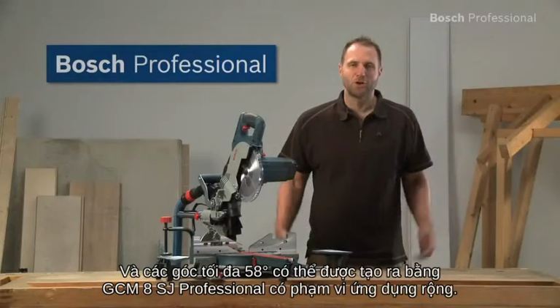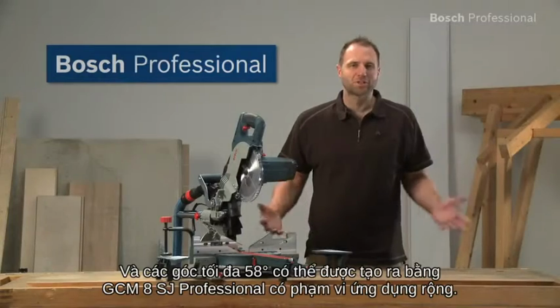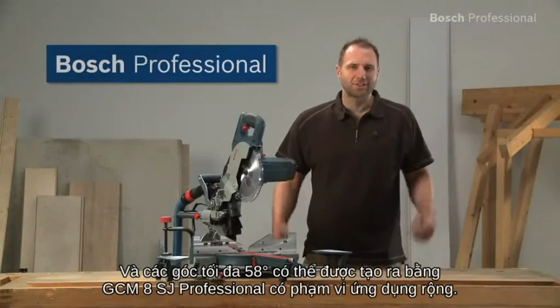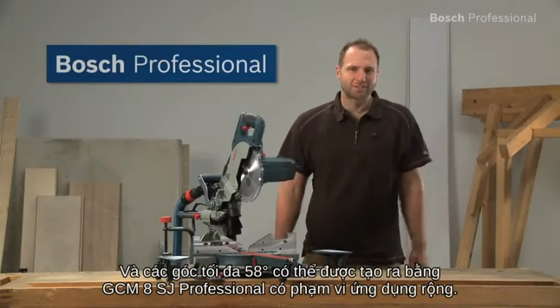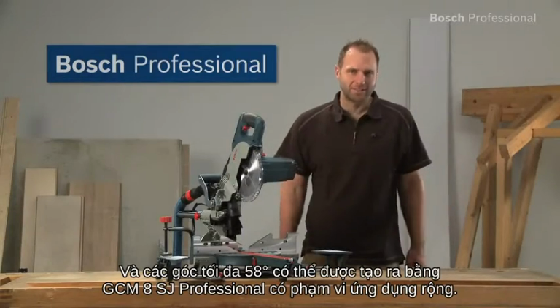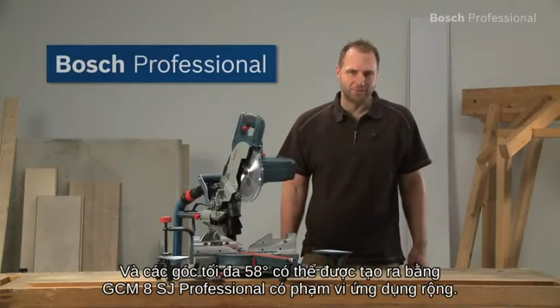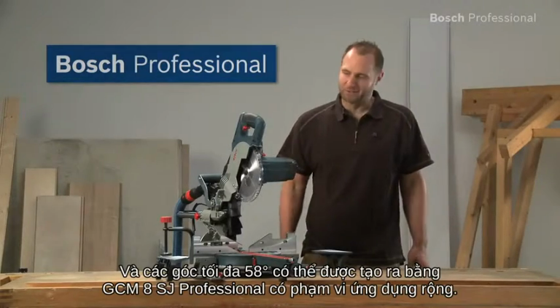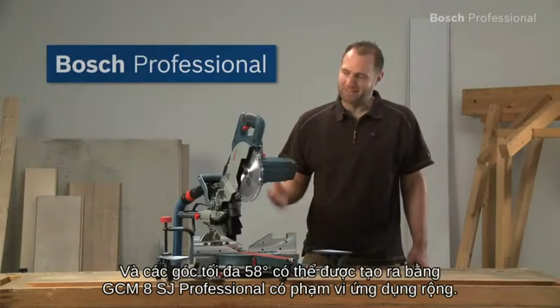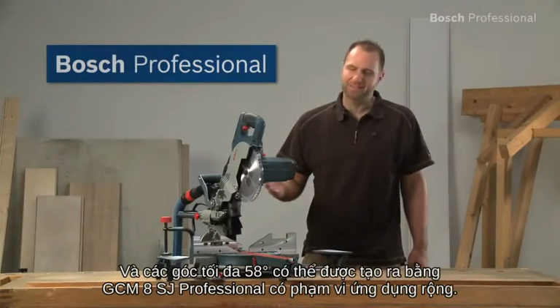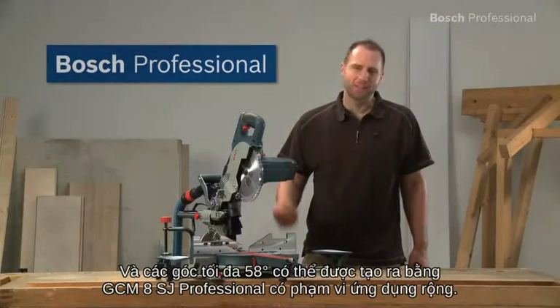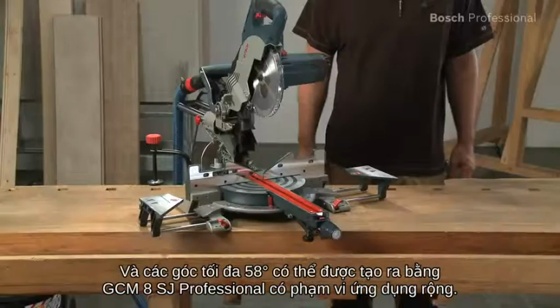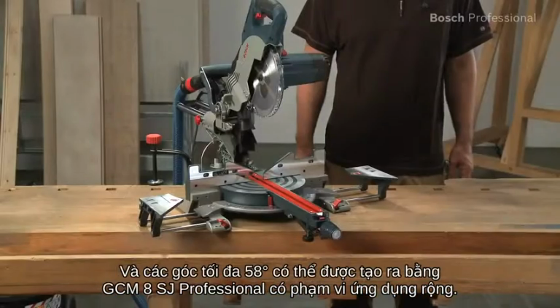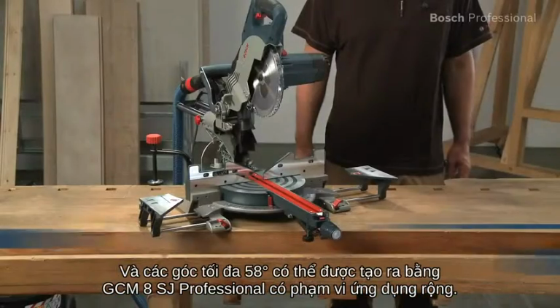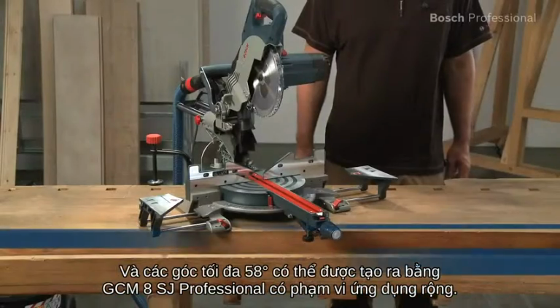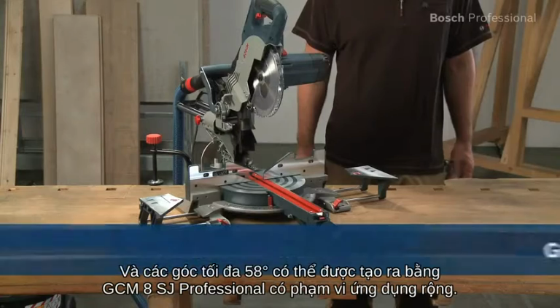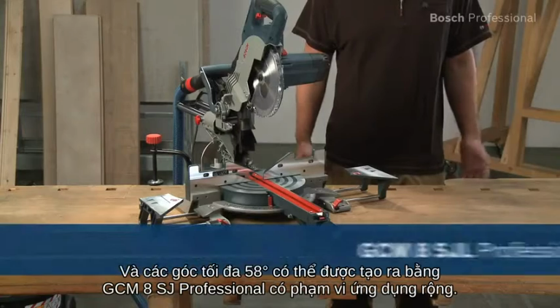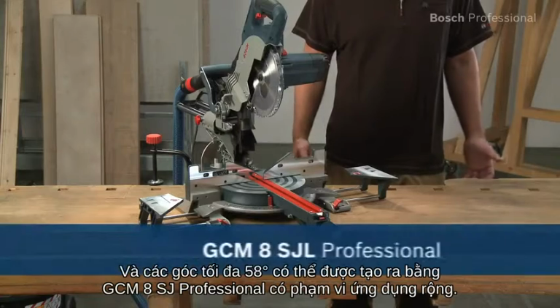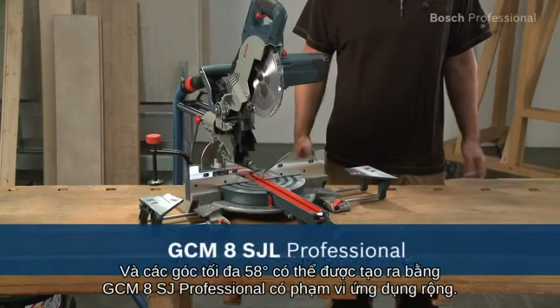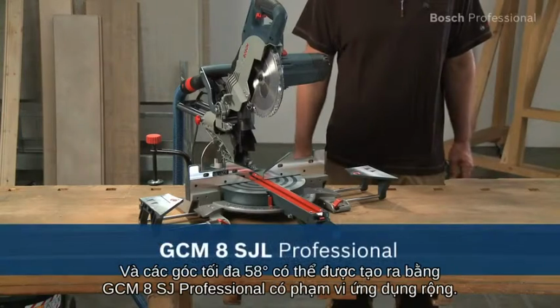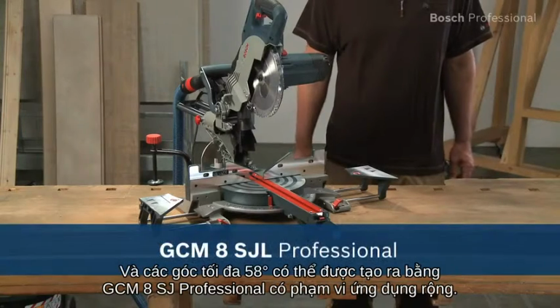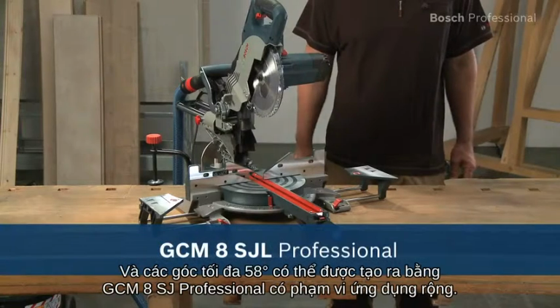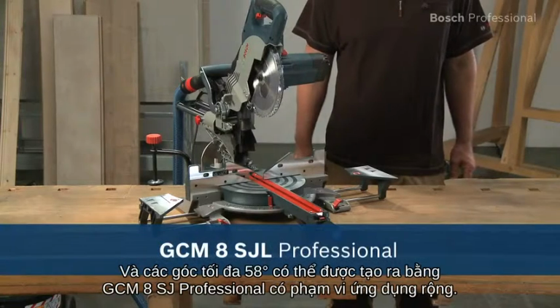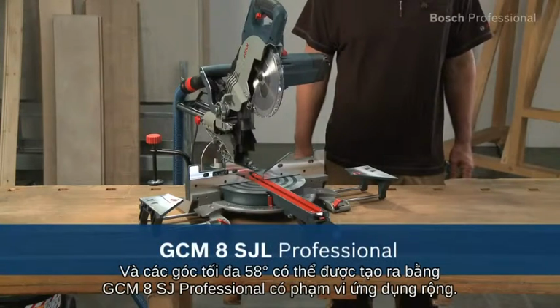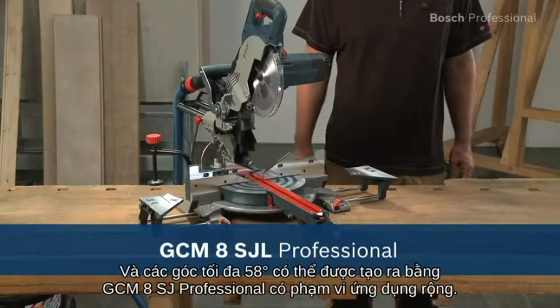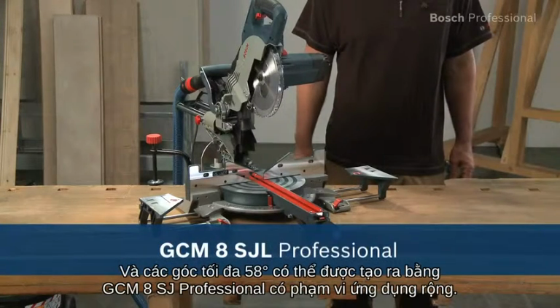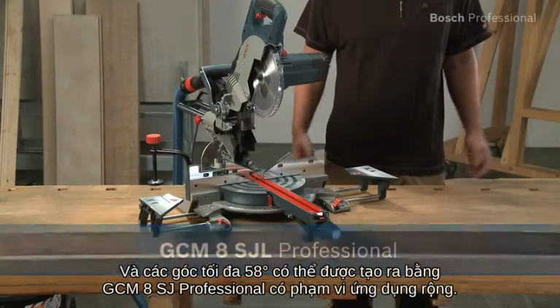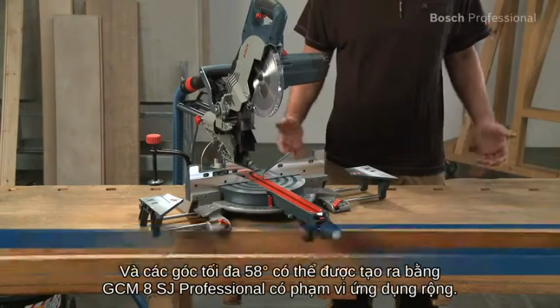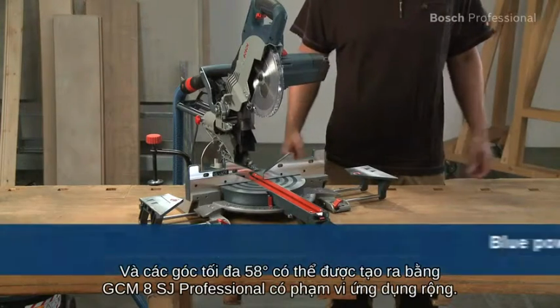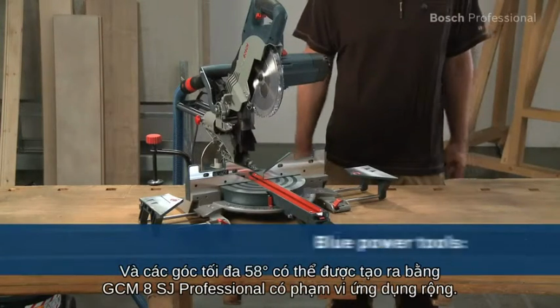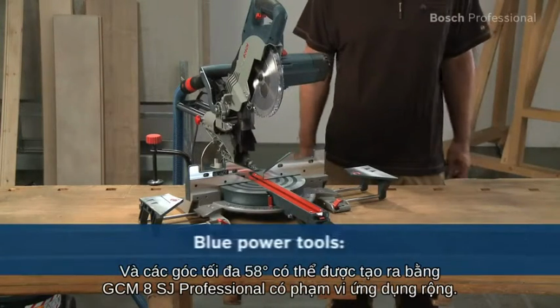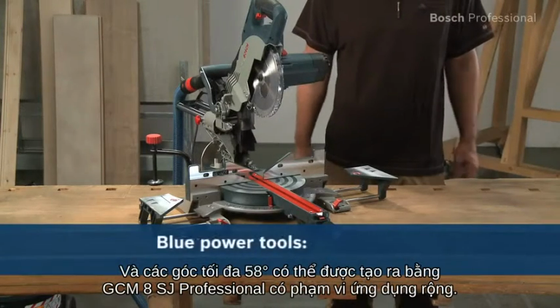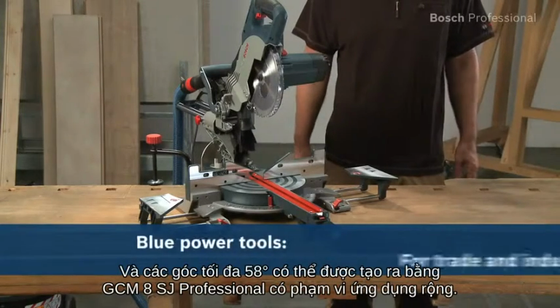Experience for yourself the GCM8SJL Professional from Bosch, the compact tool for large cutting capacities.